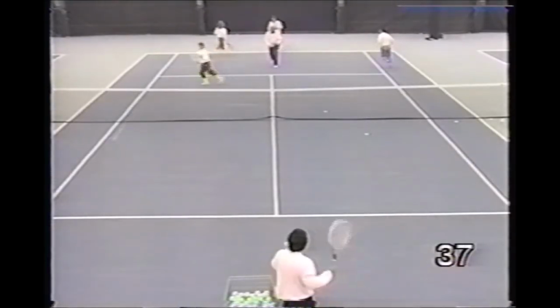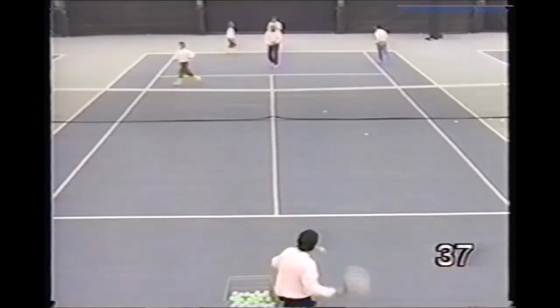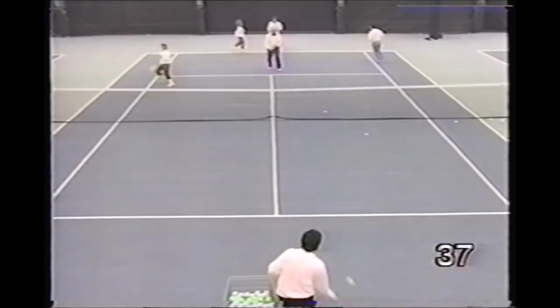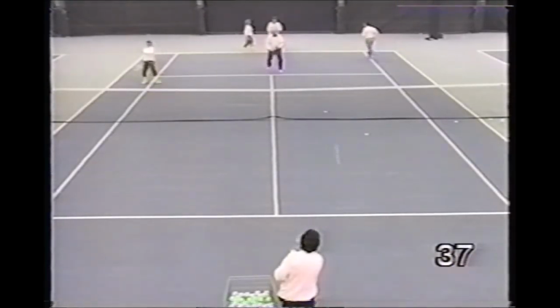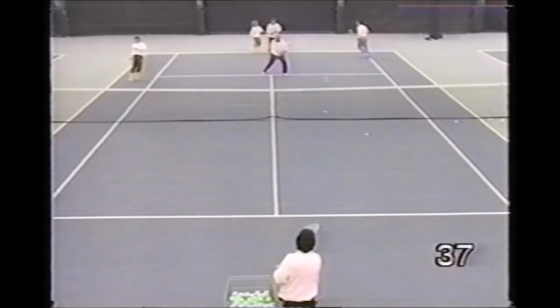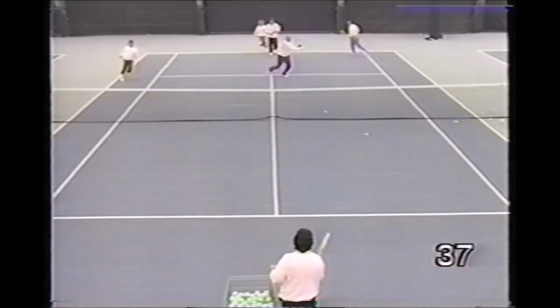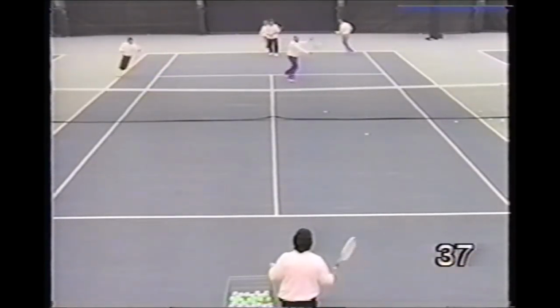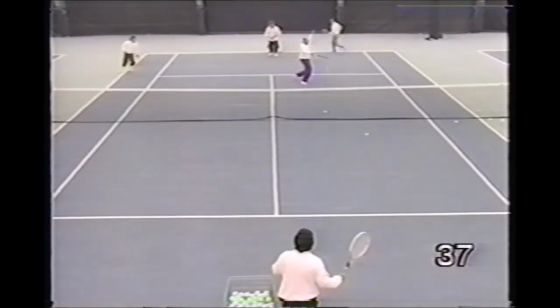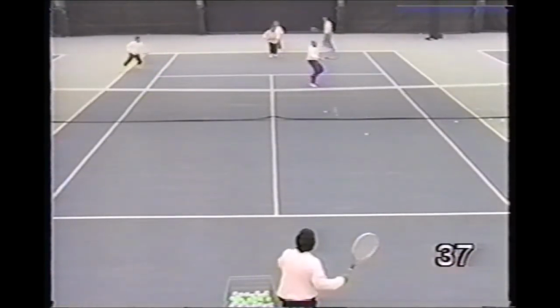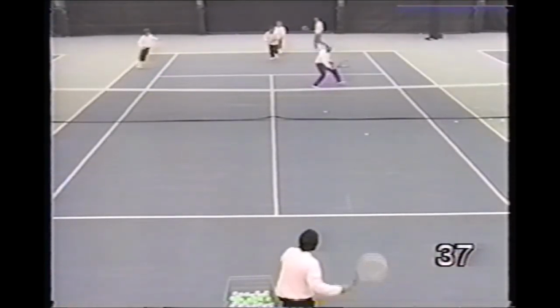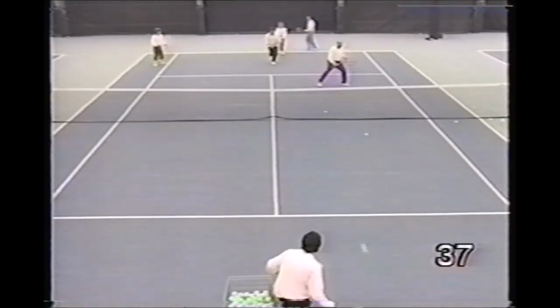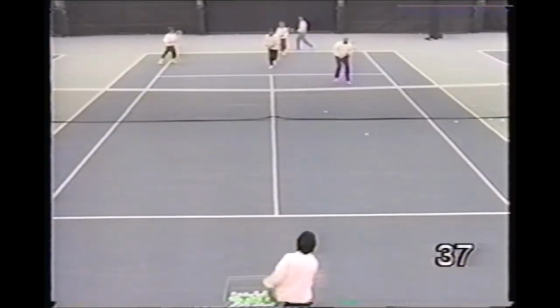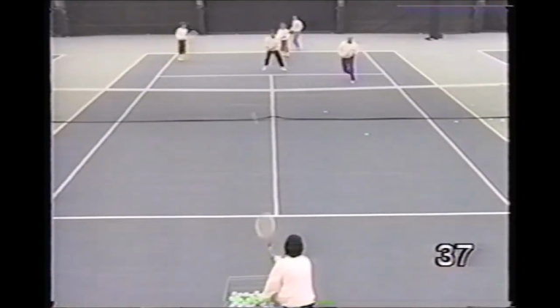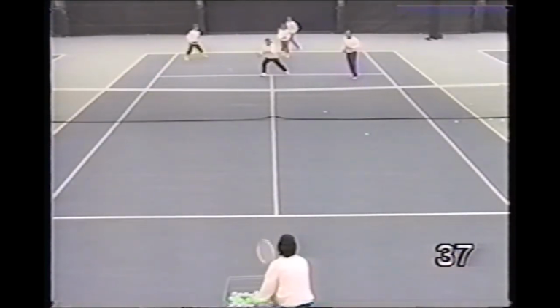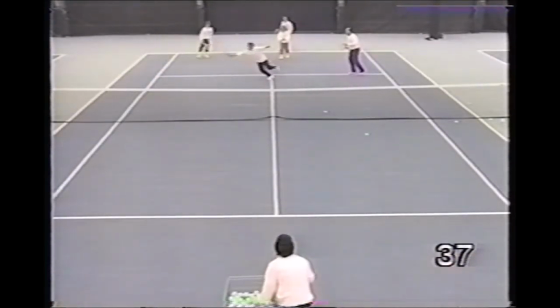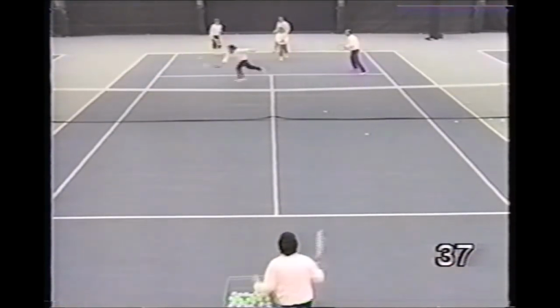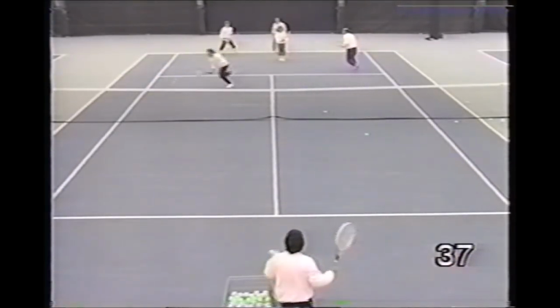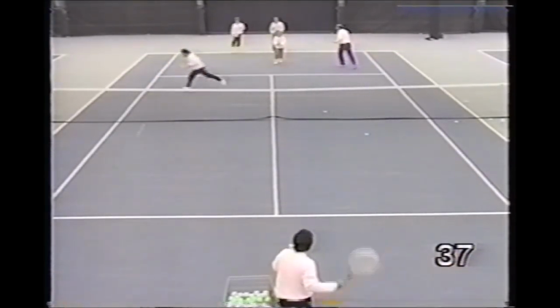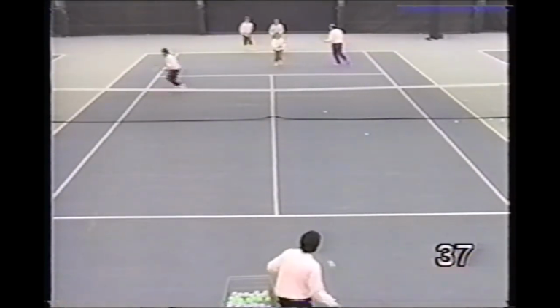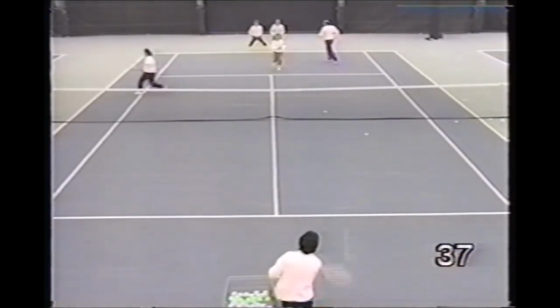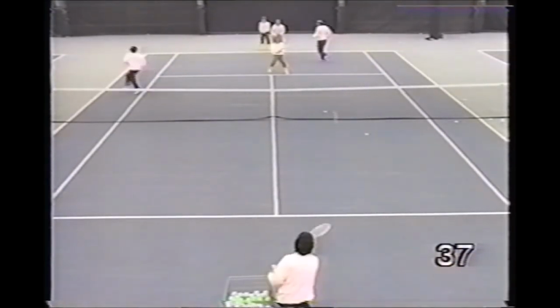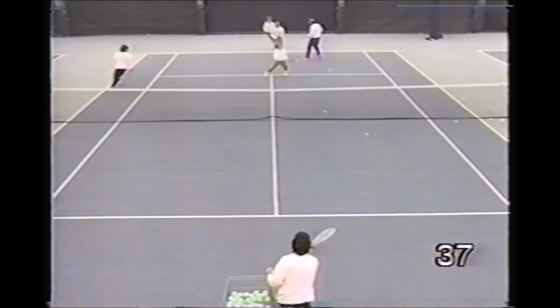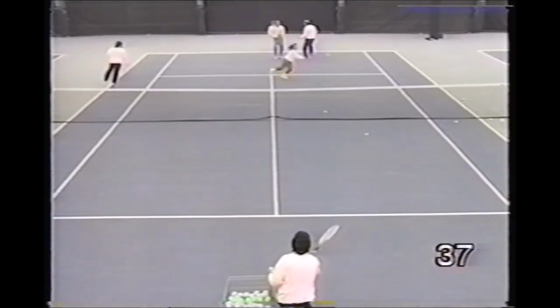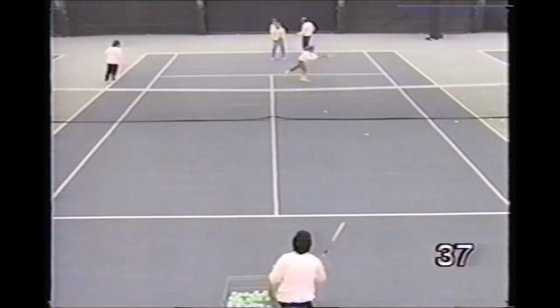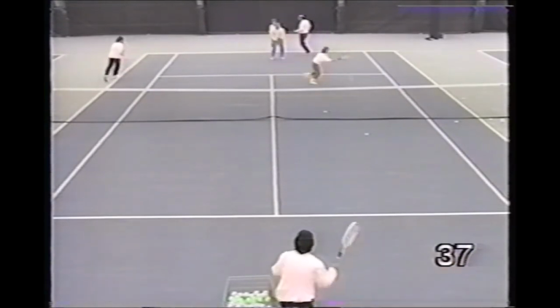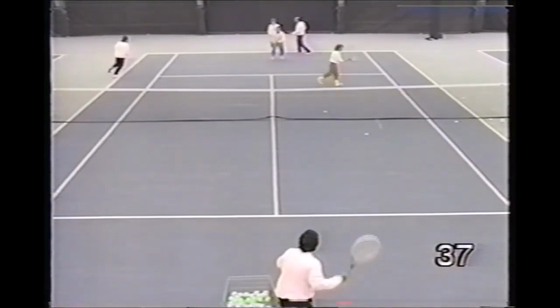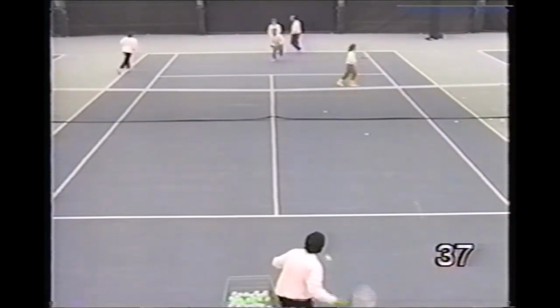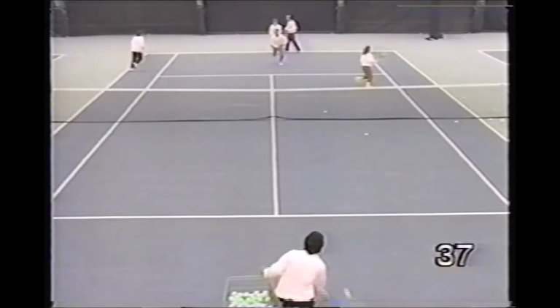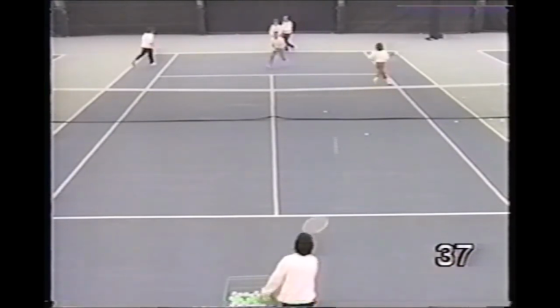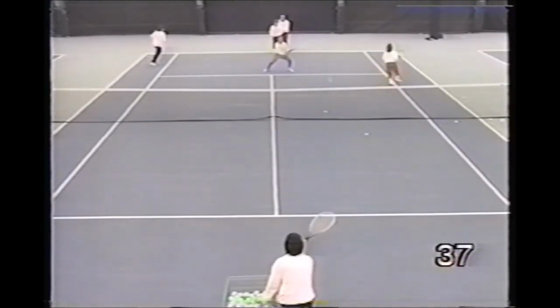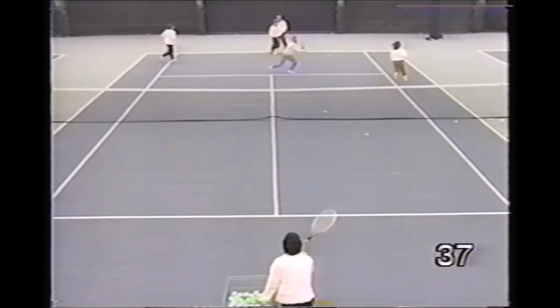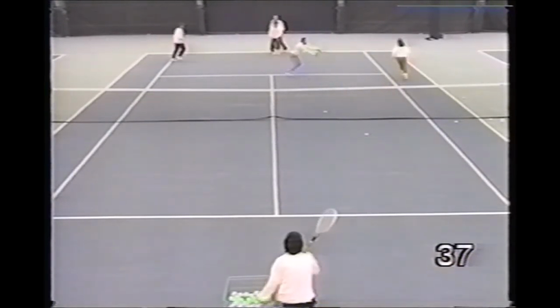This drill will move a large group as well. The pro feeds a random volley with players reacting to either side he feeds.